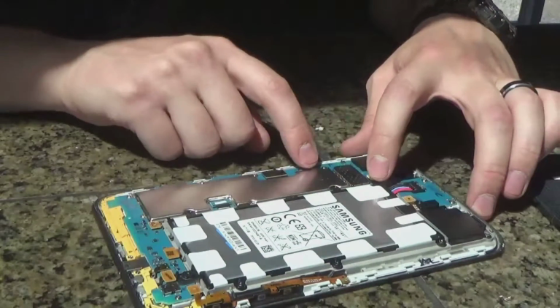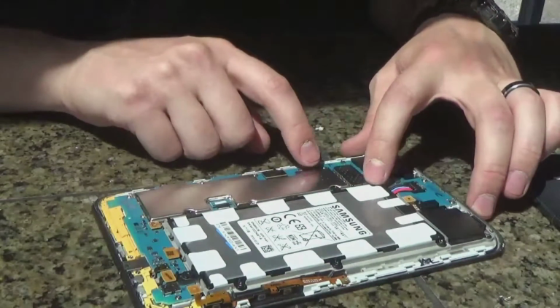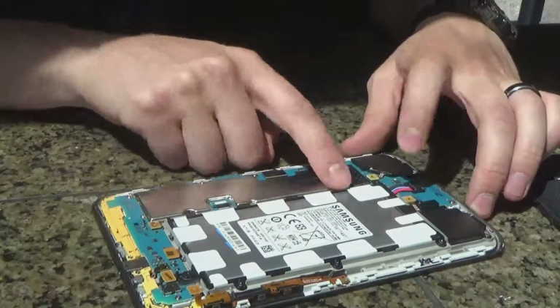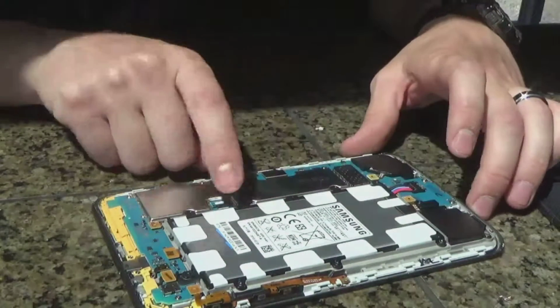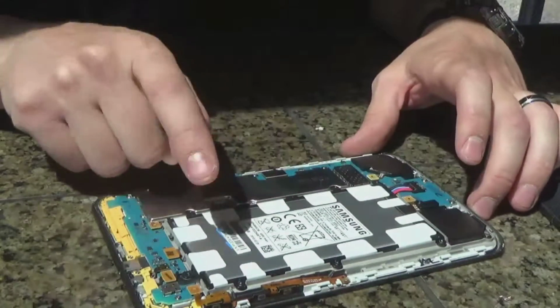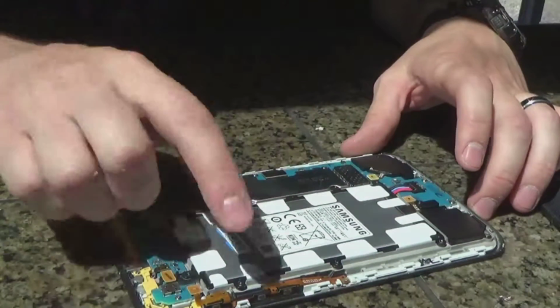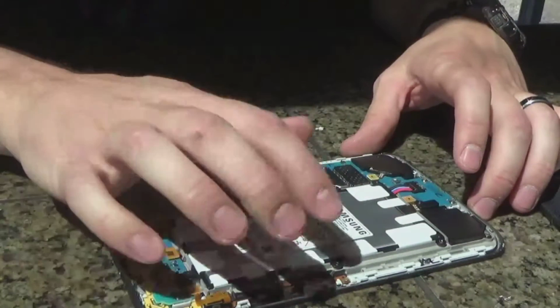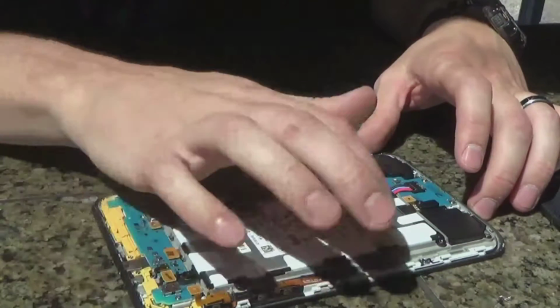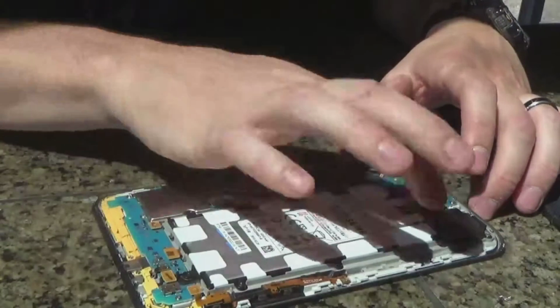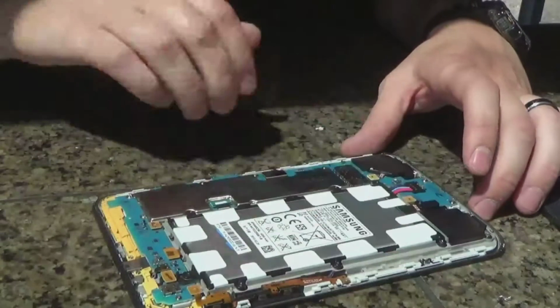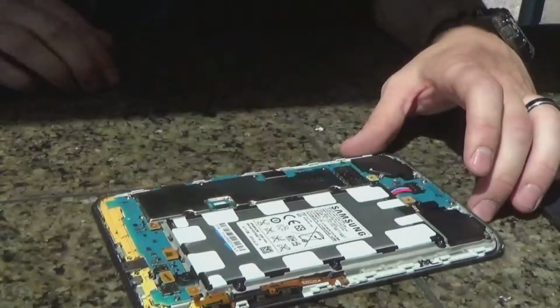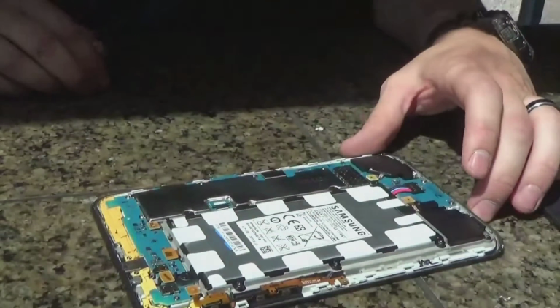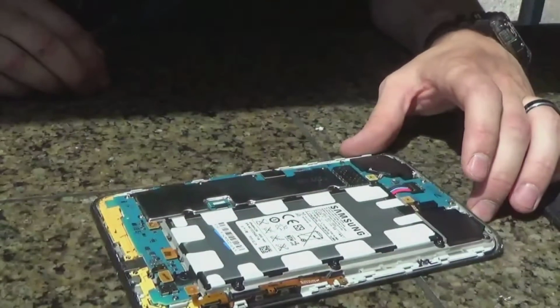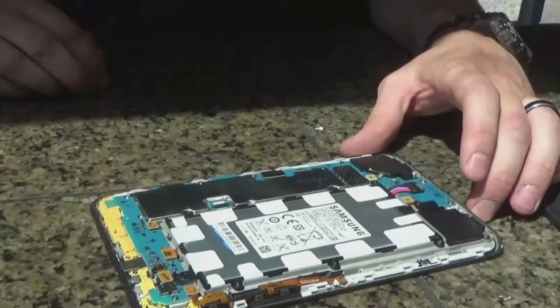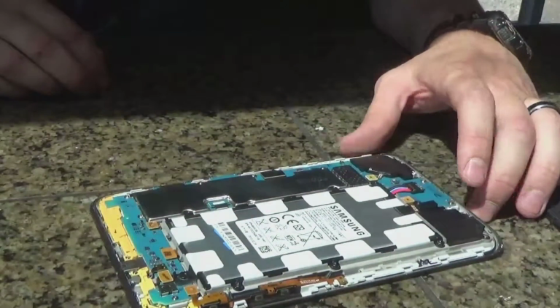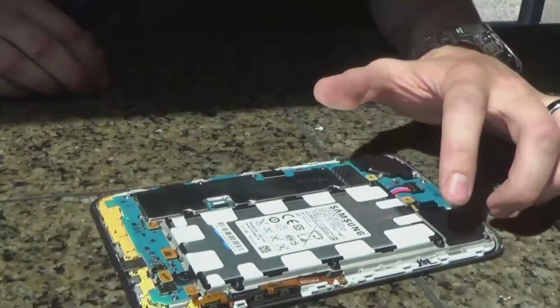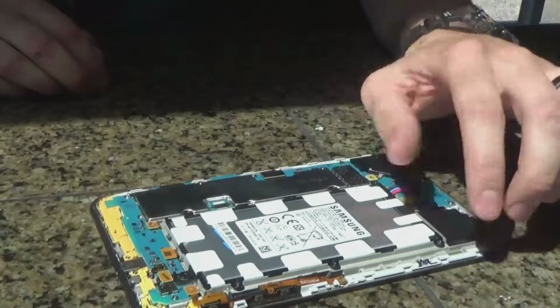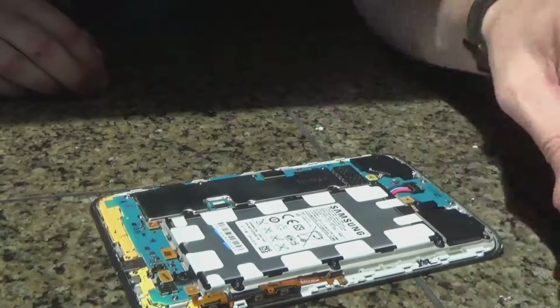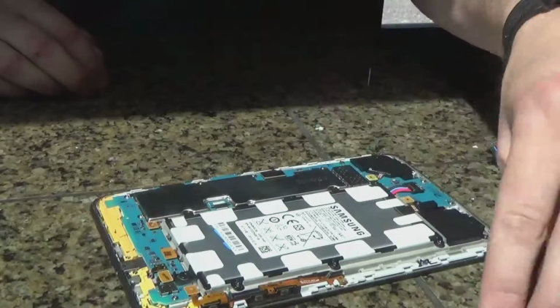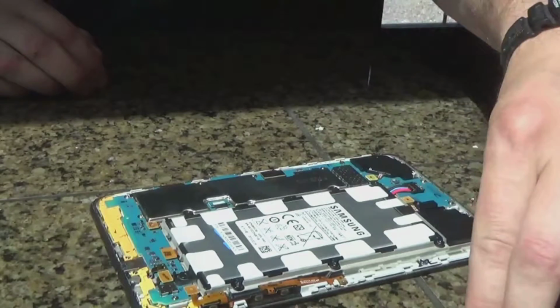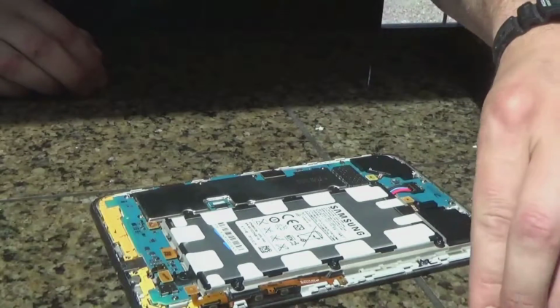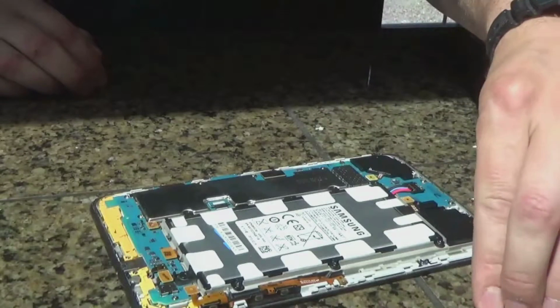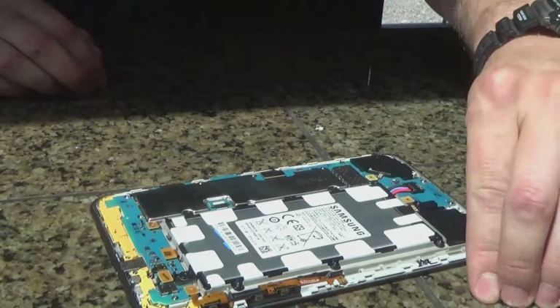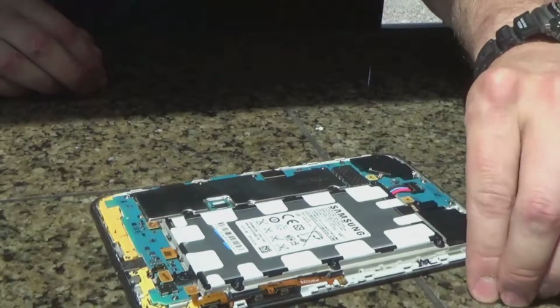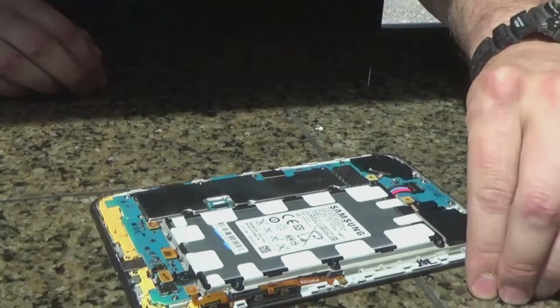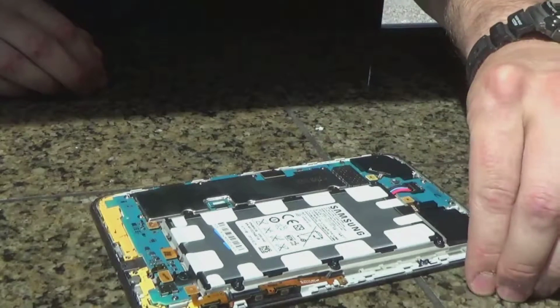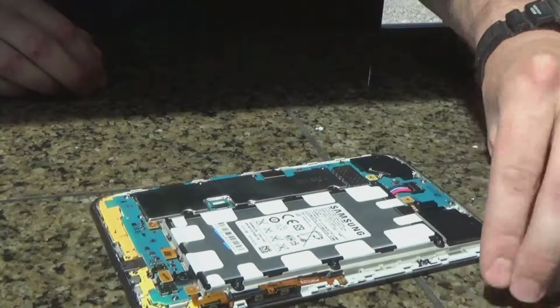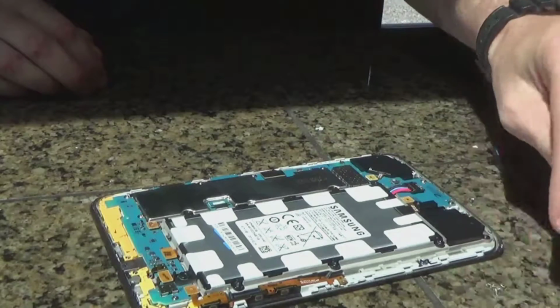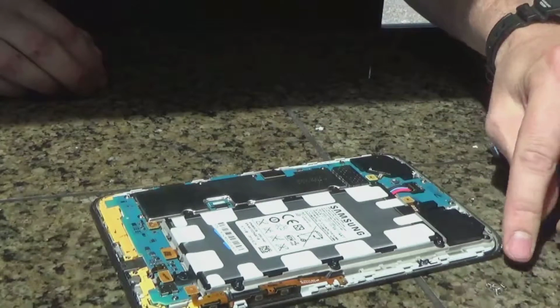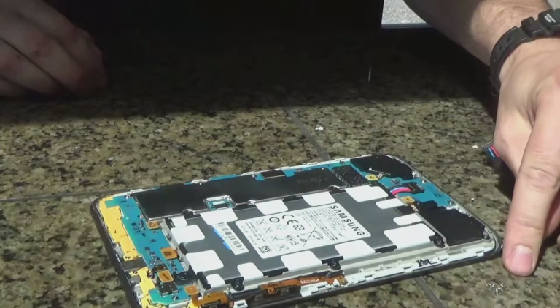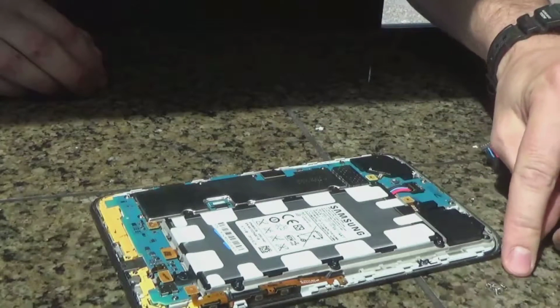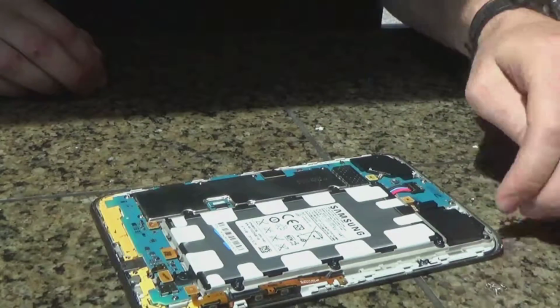There's one, two, three, four, five, six screws on the battery you need to take out. I already removed those earlier just for the video — they're right here.